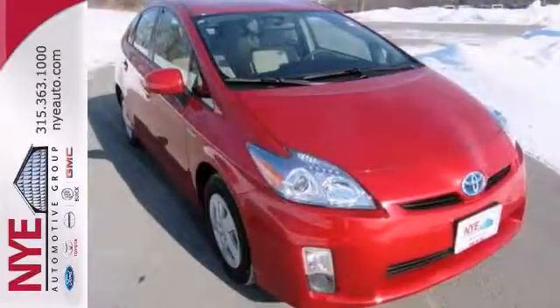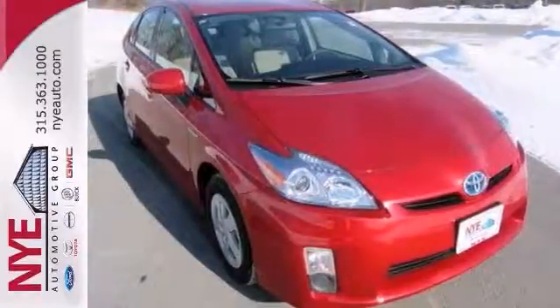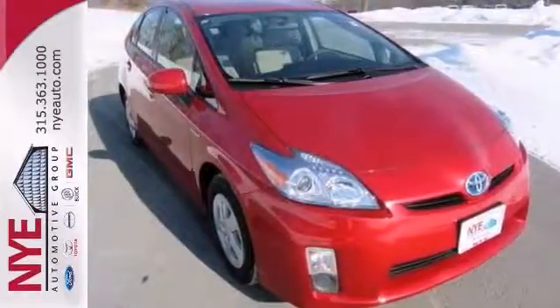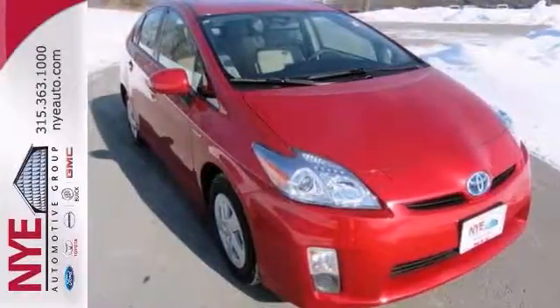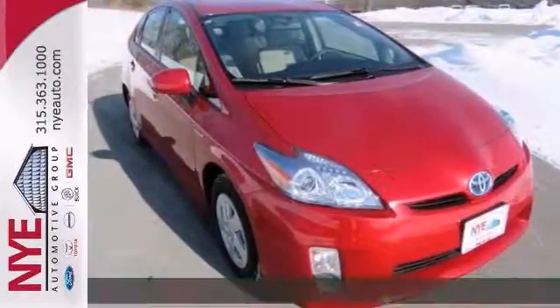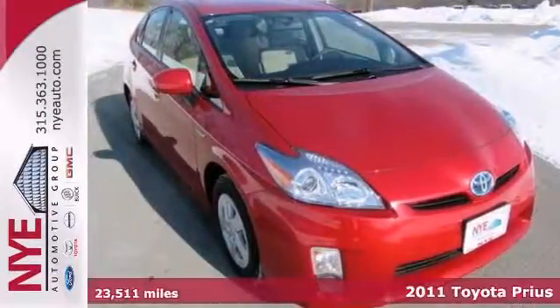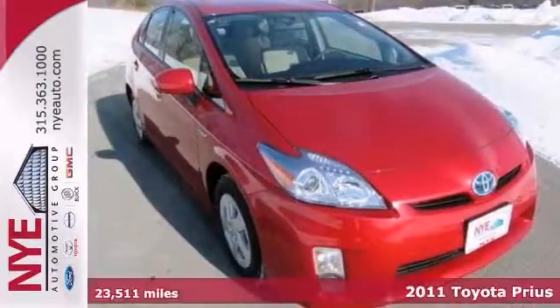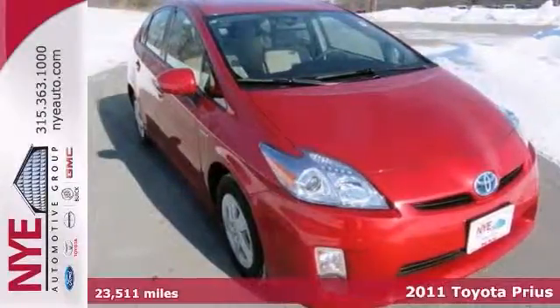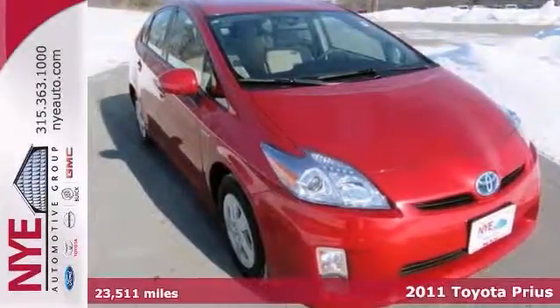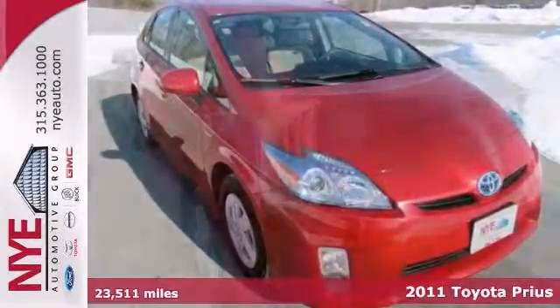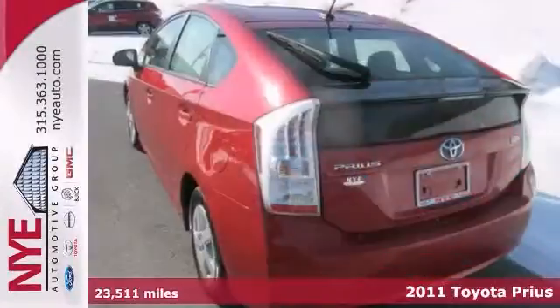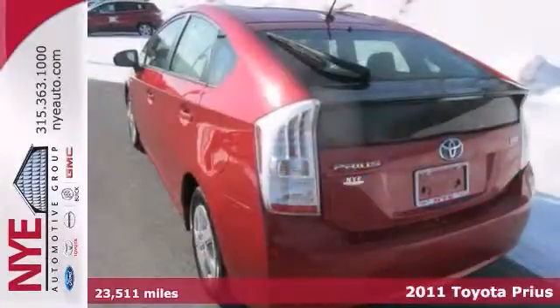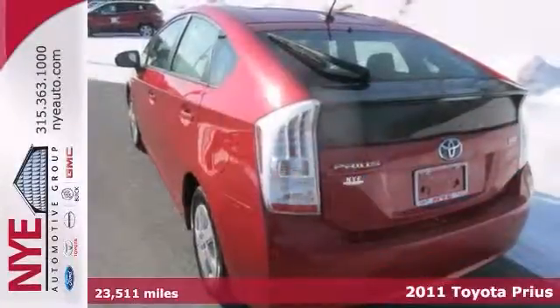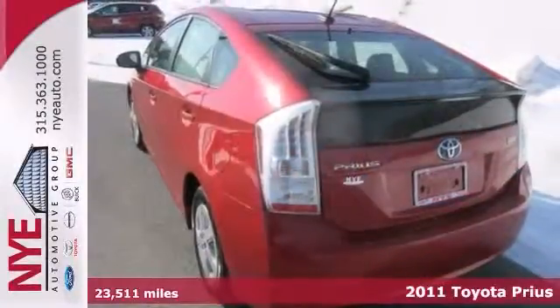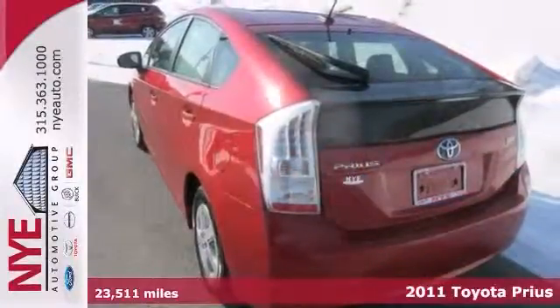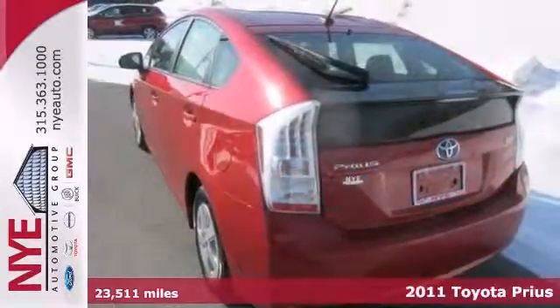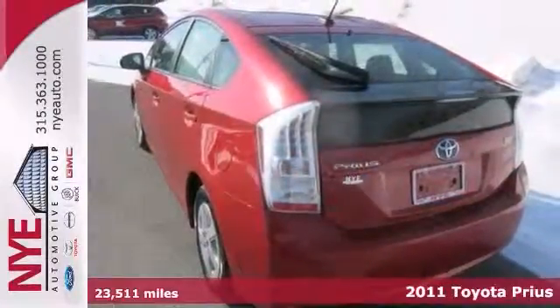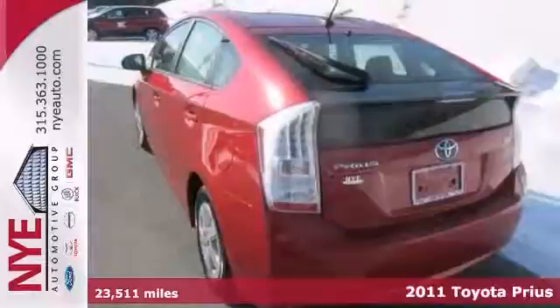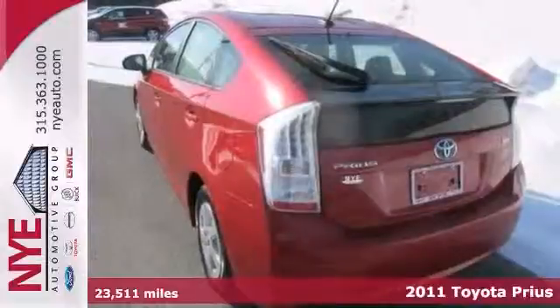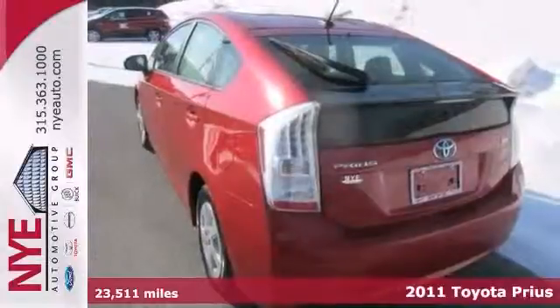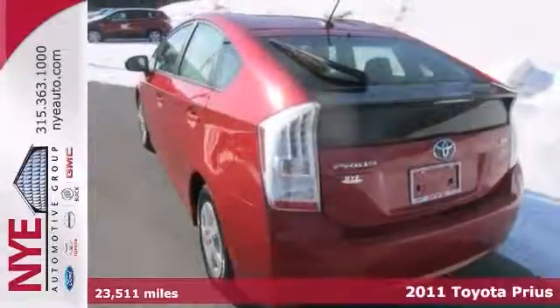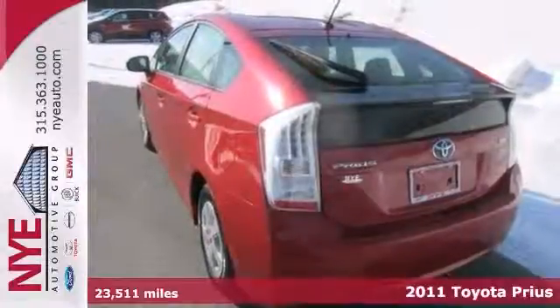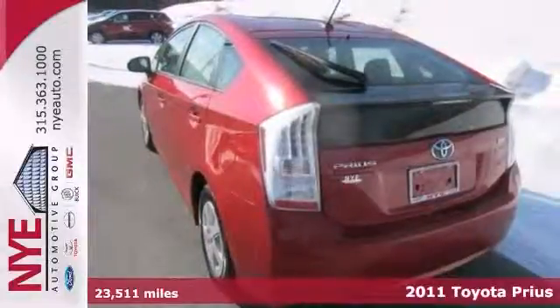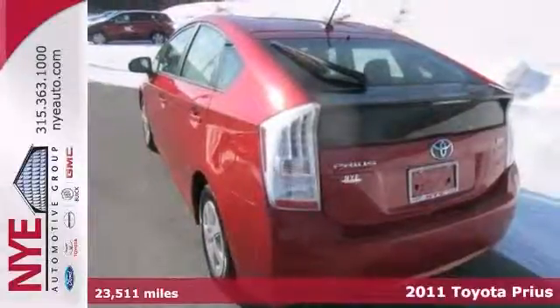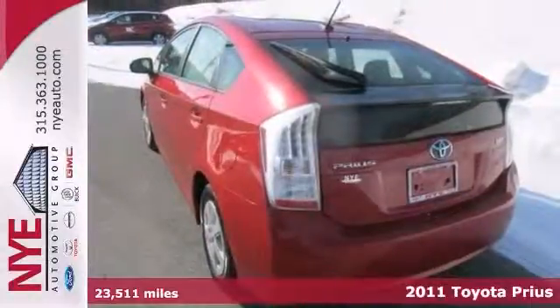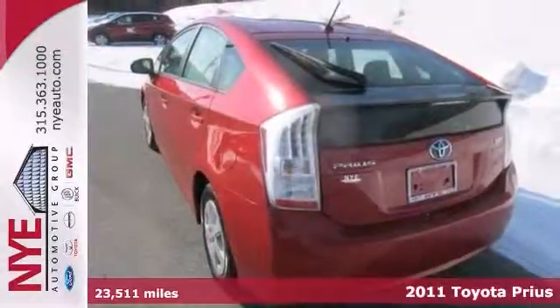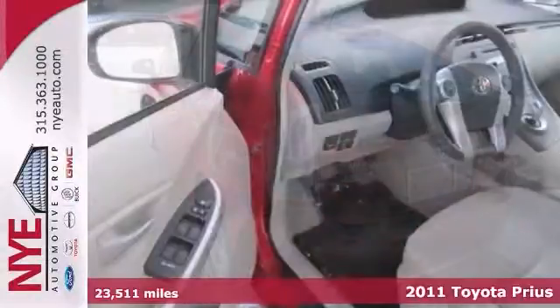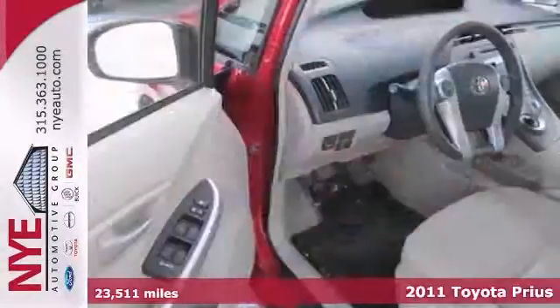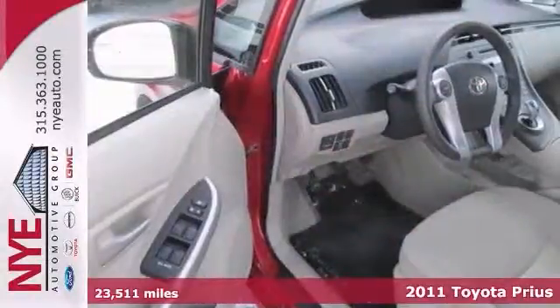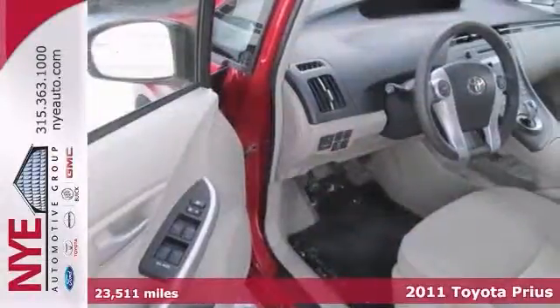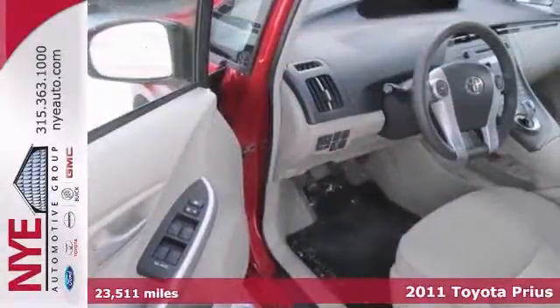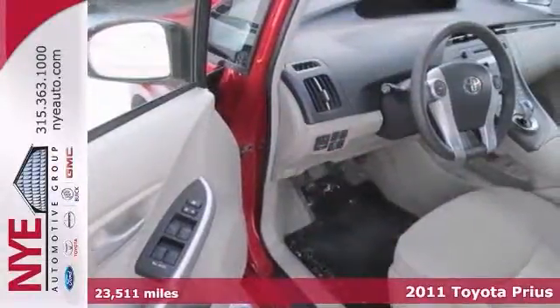You need to come on in and check out this red 2011 Toyota Prius. You'll get some great gas mileage with this one, and the features will impress you as well.